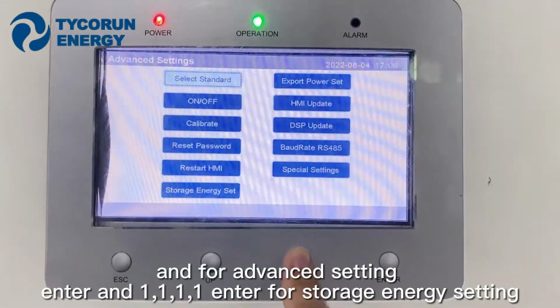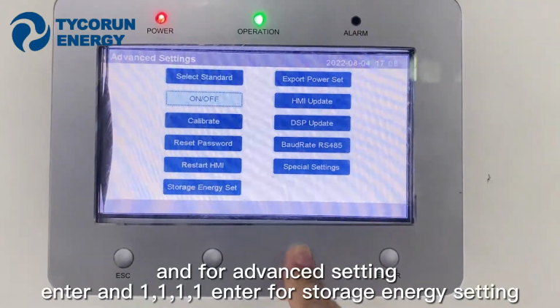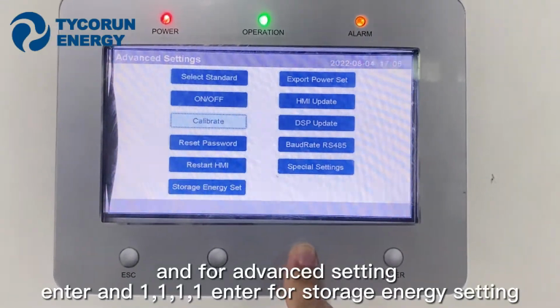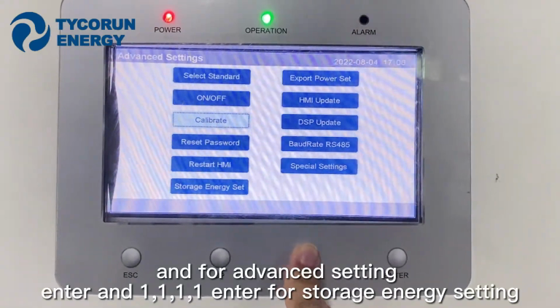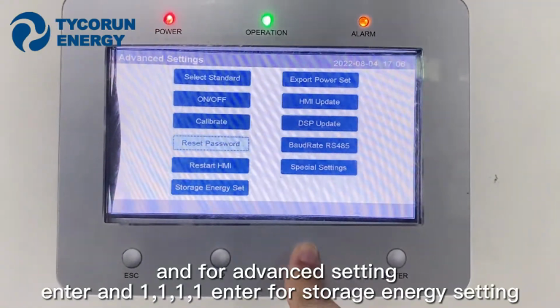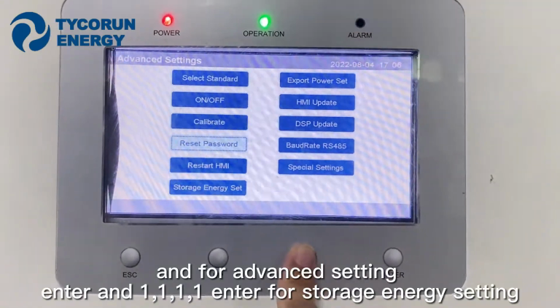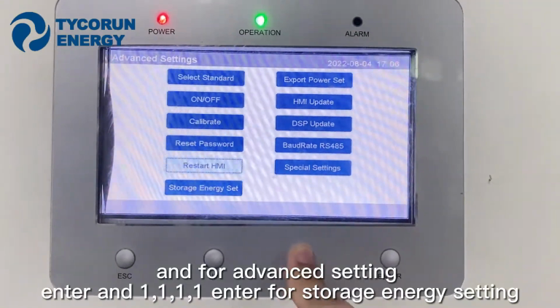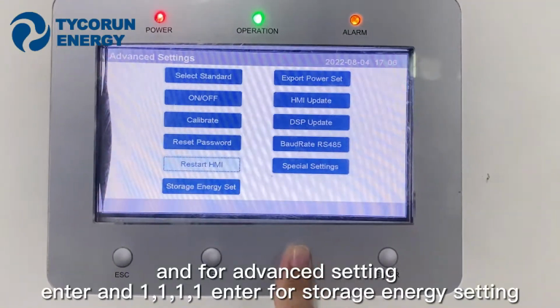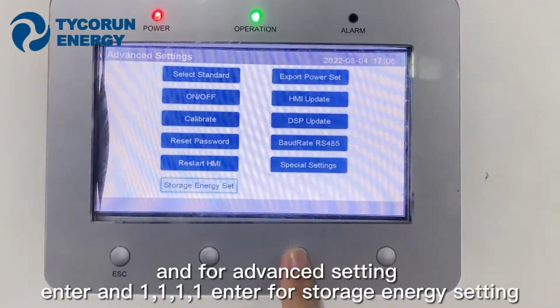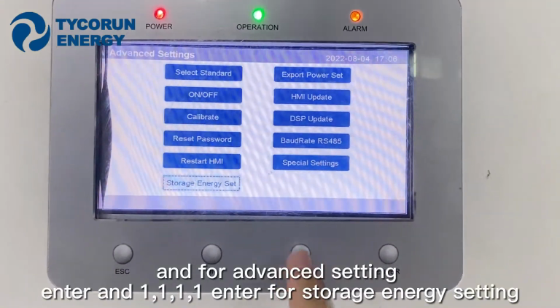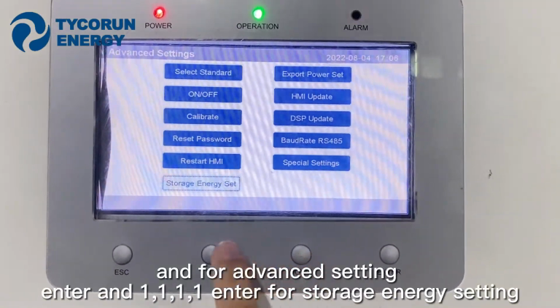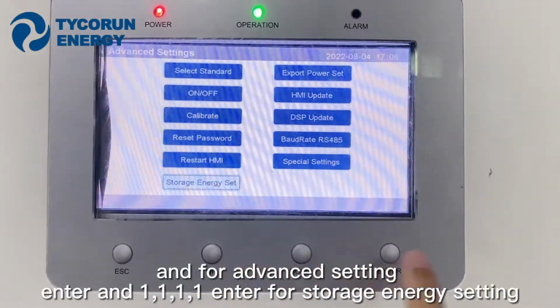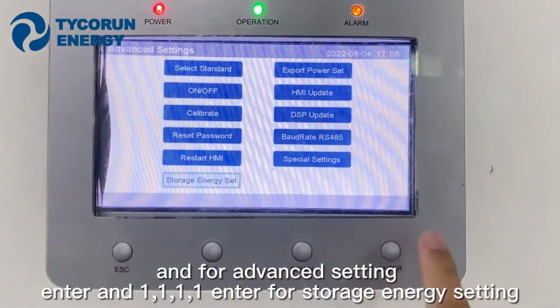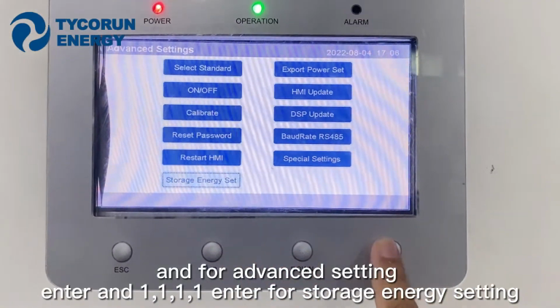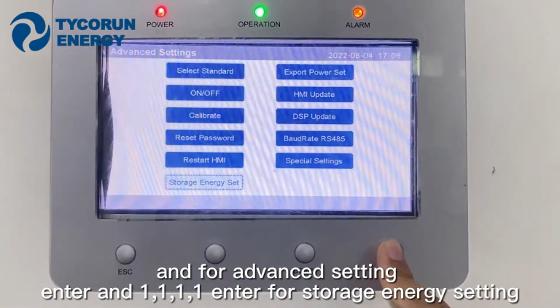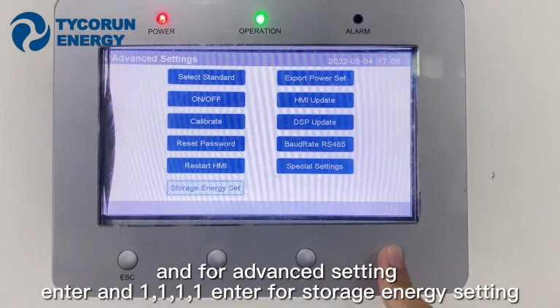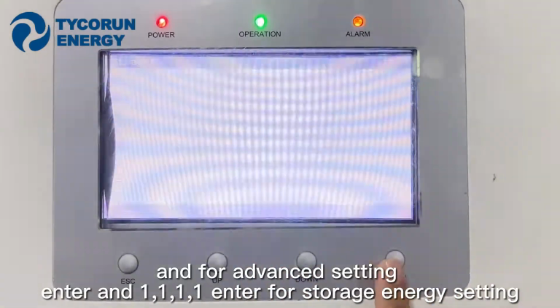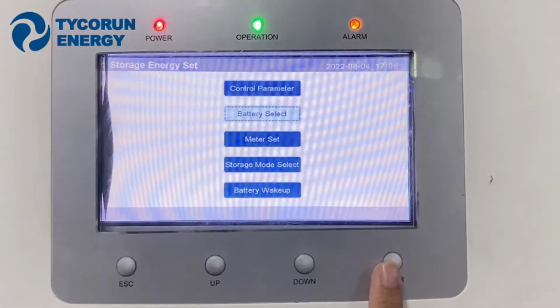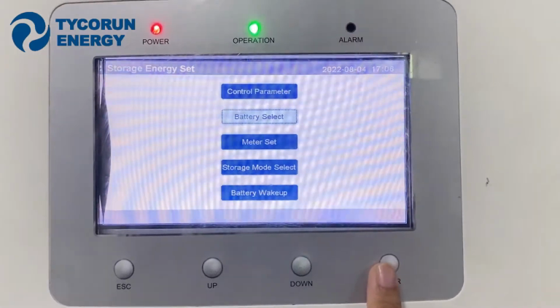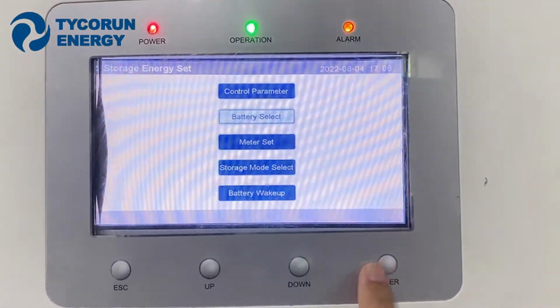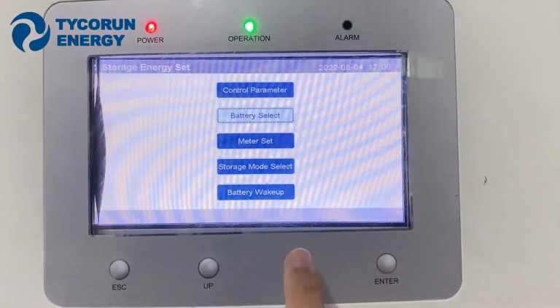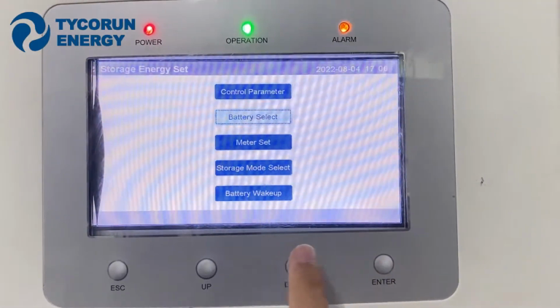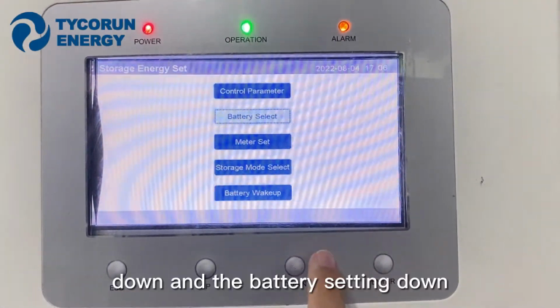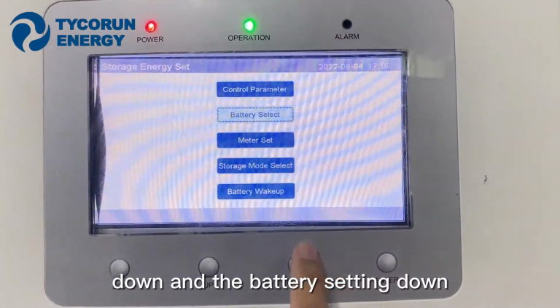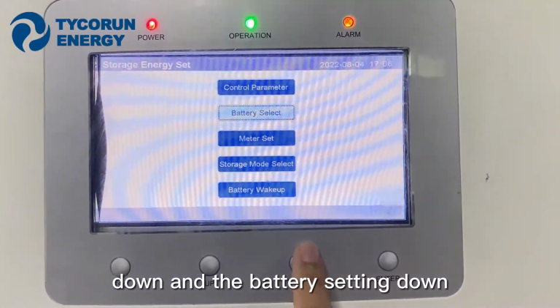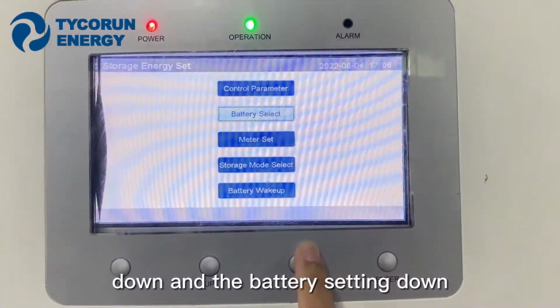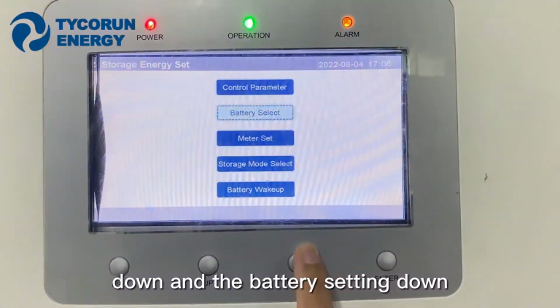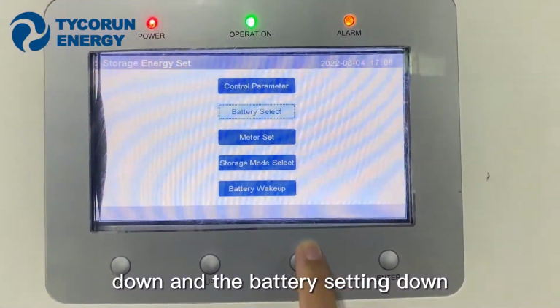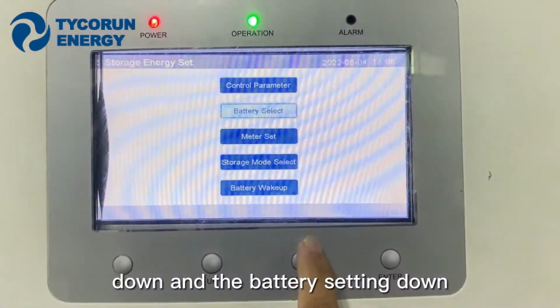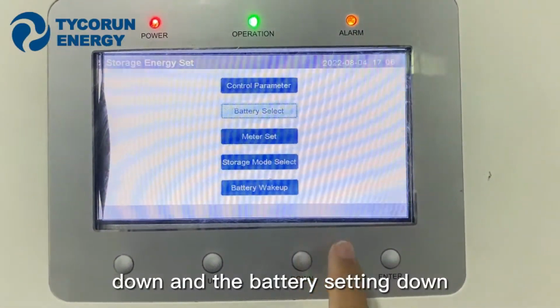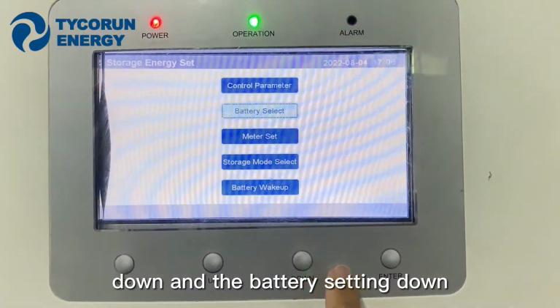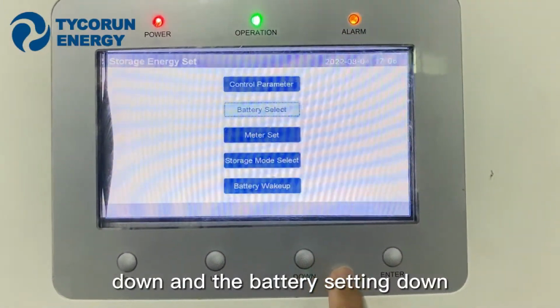Go to storage energy setting. Scroll down and select battery setting.